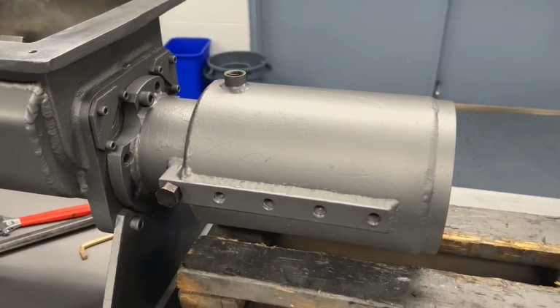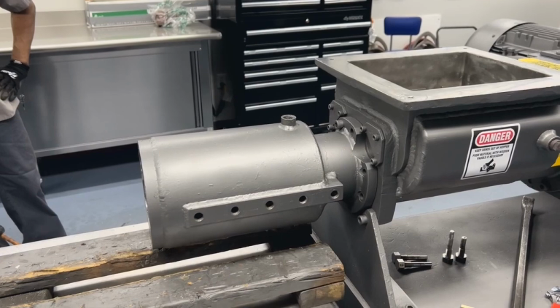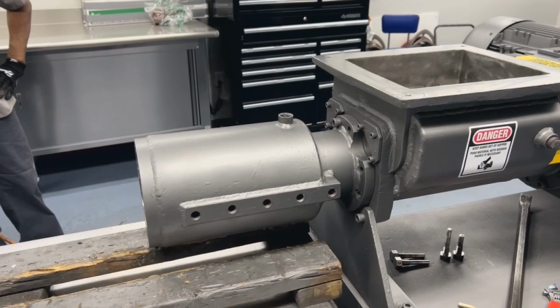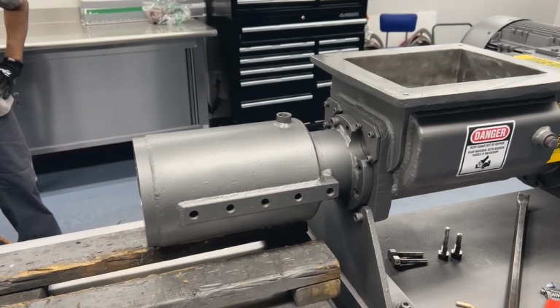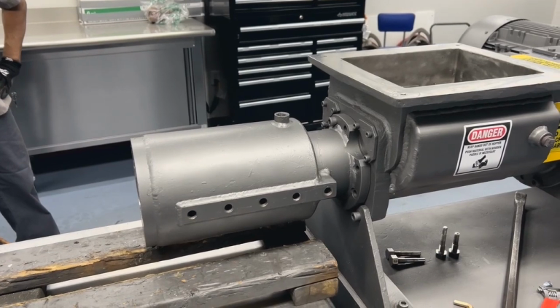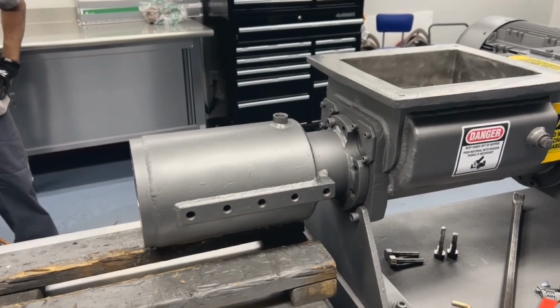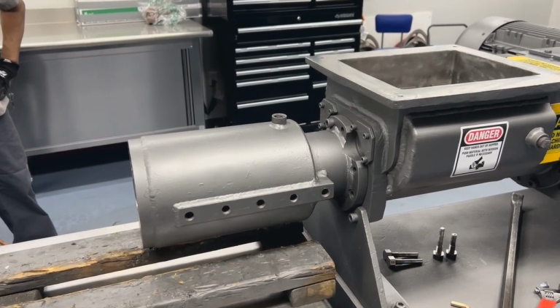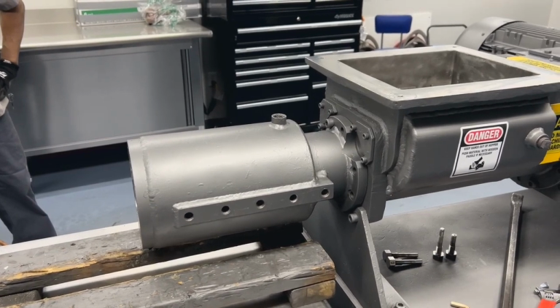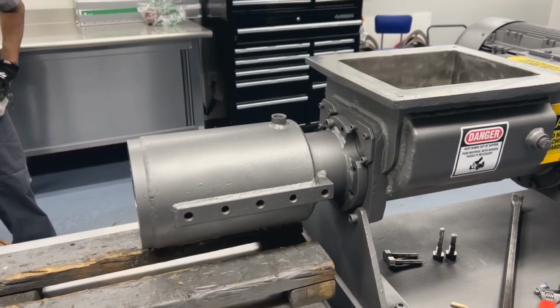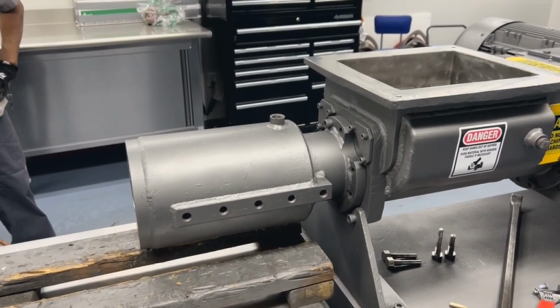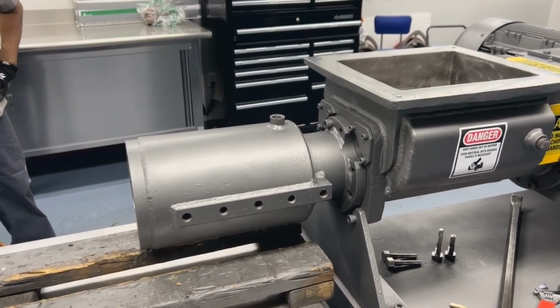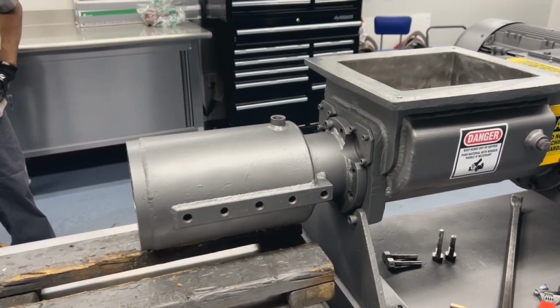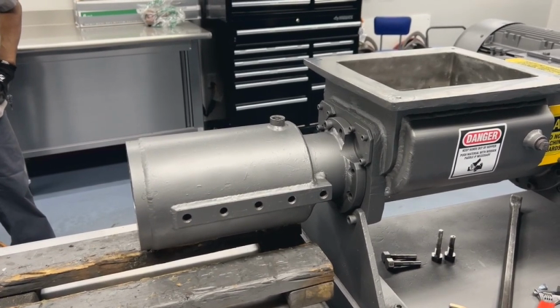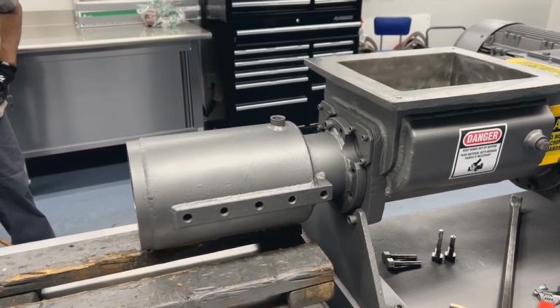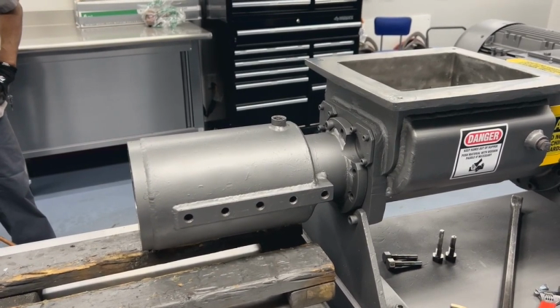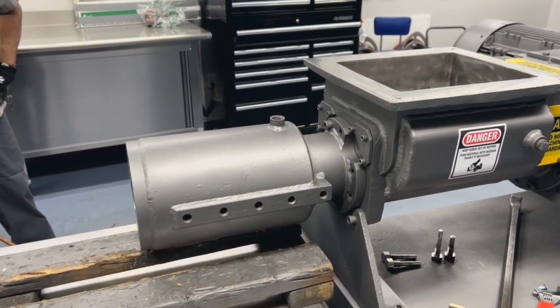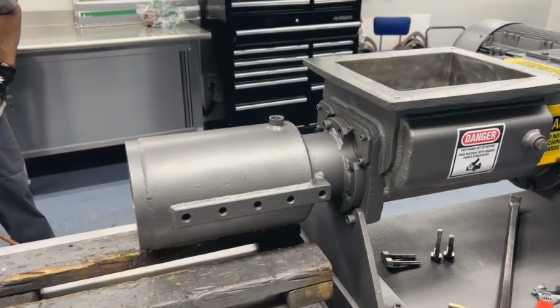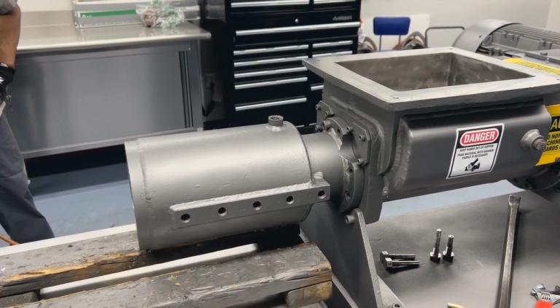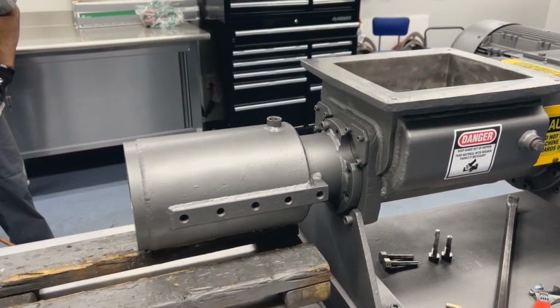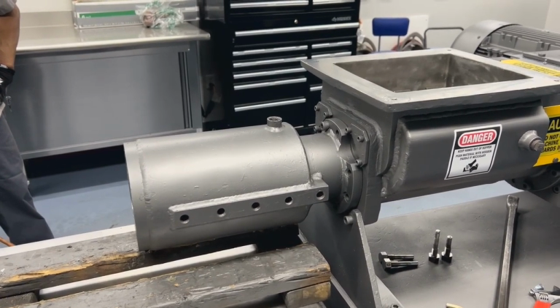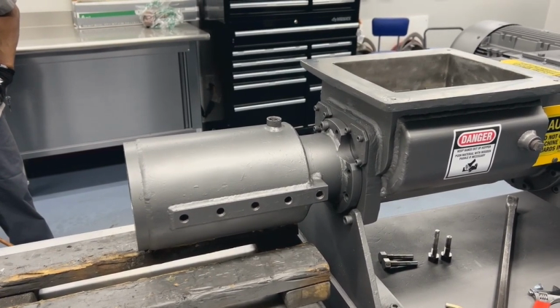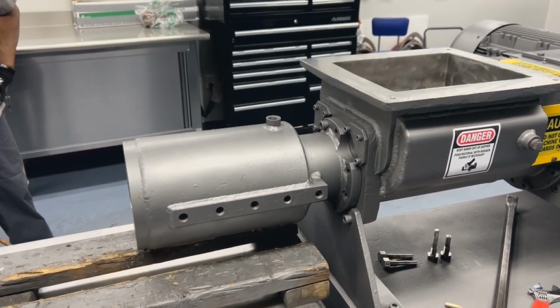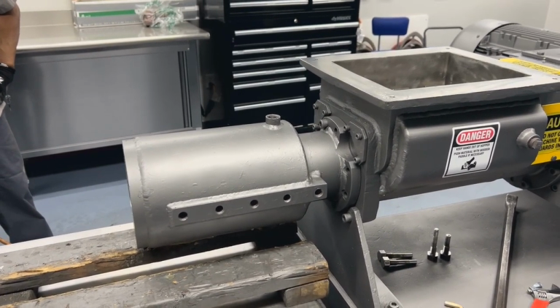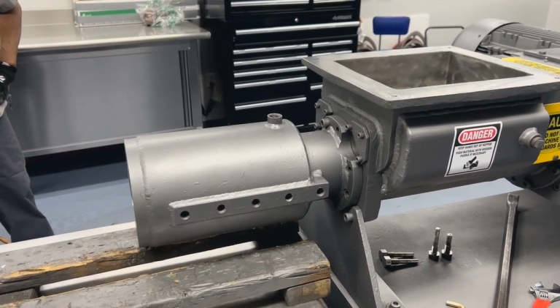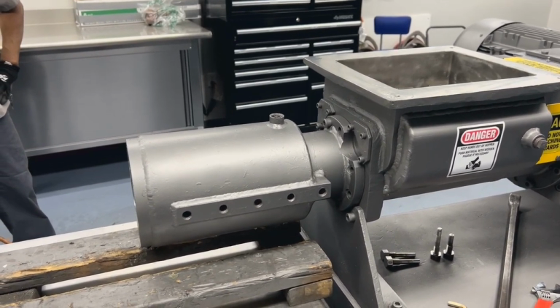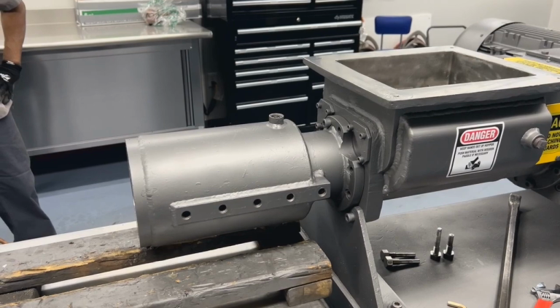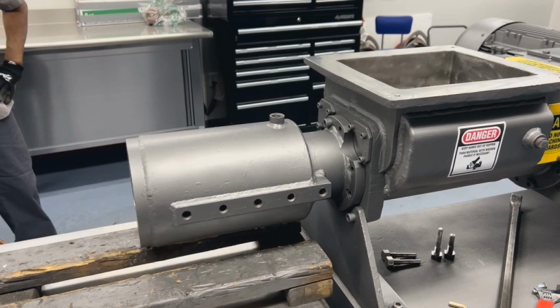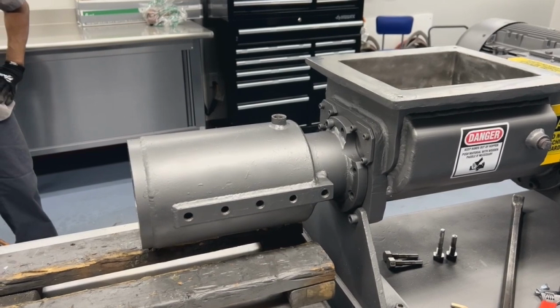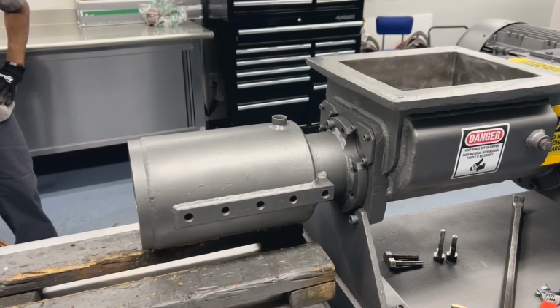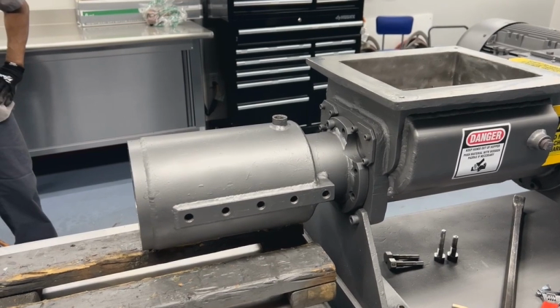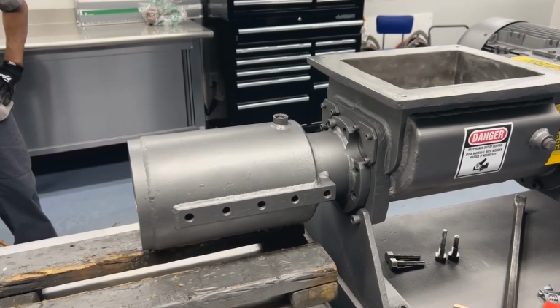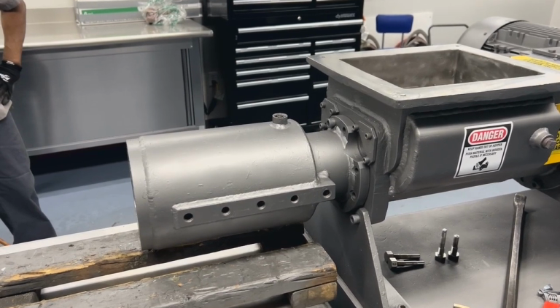If you intend to change the liner without changing the auger, you can remove the barrel and liner without taking the auger out.